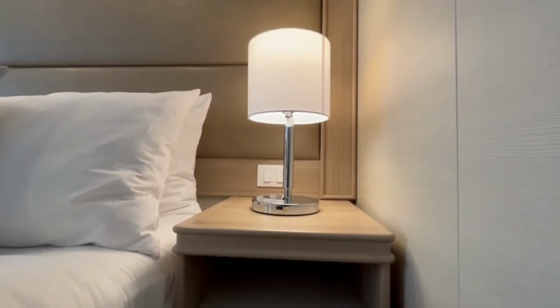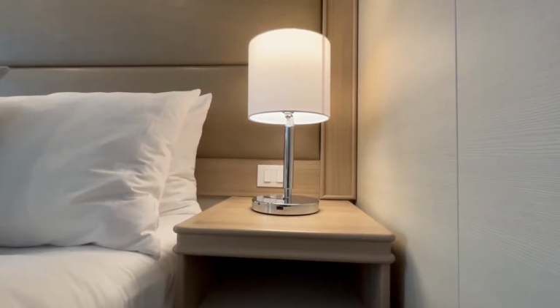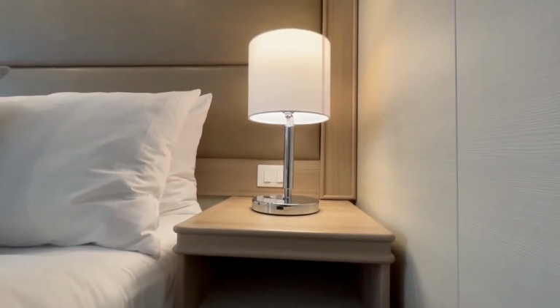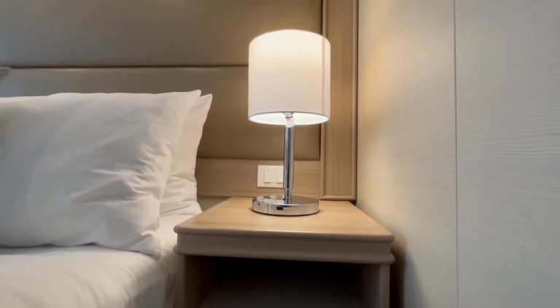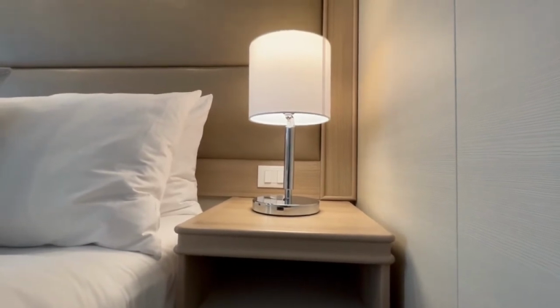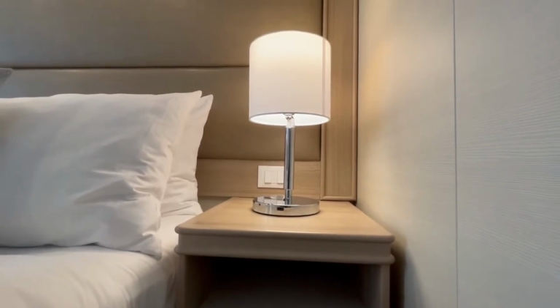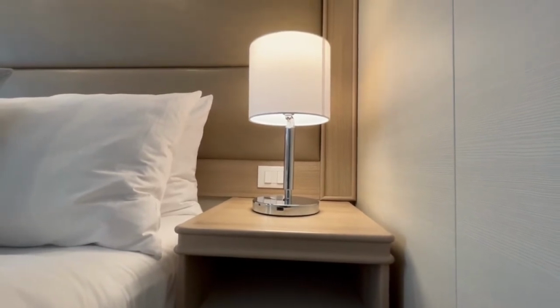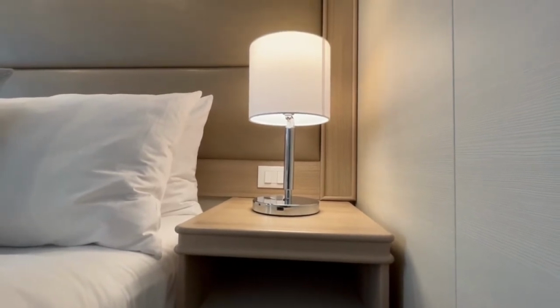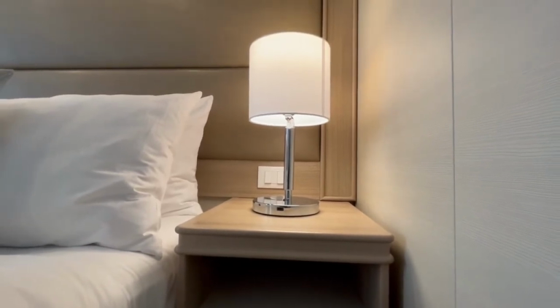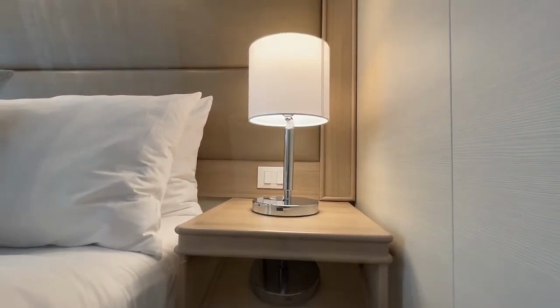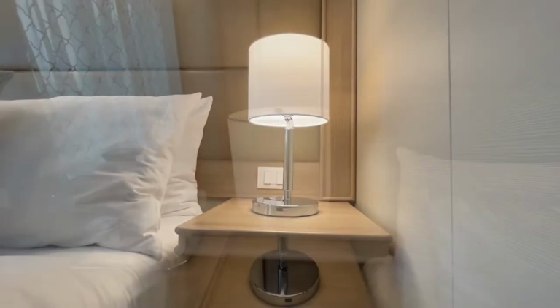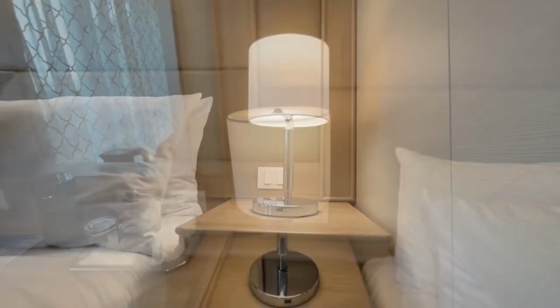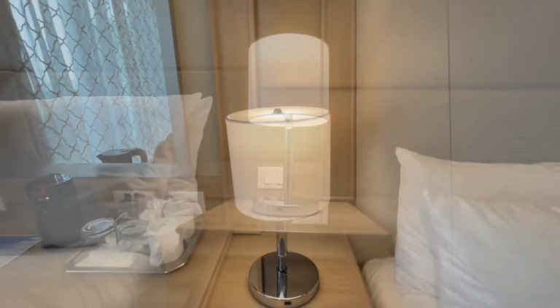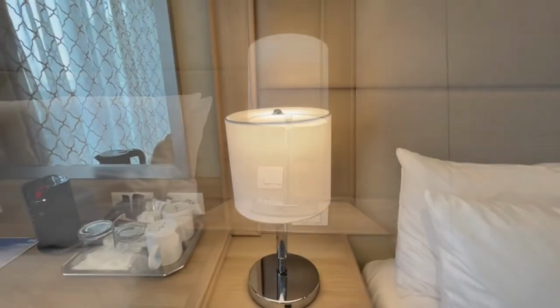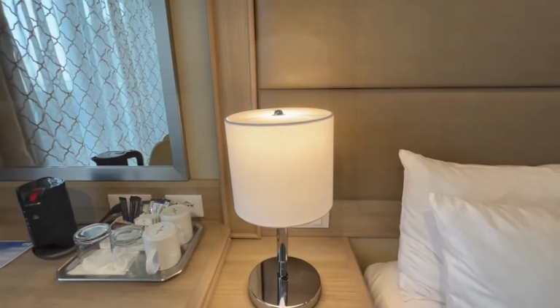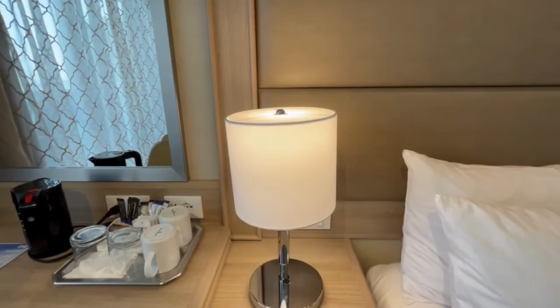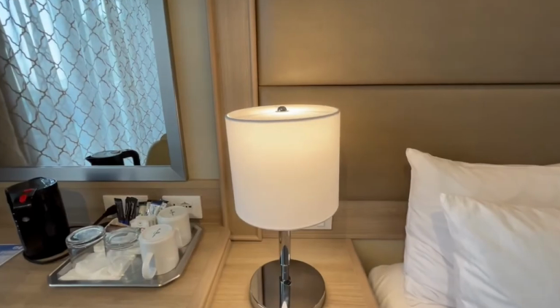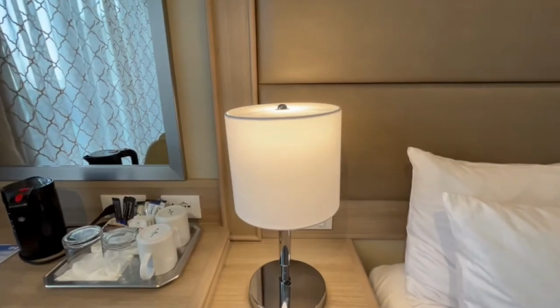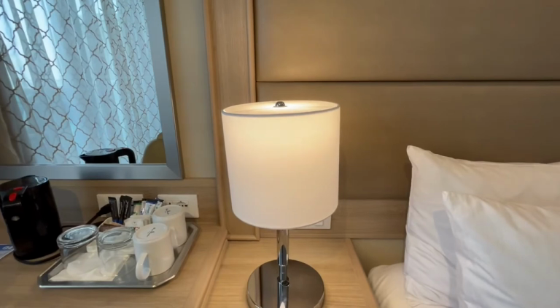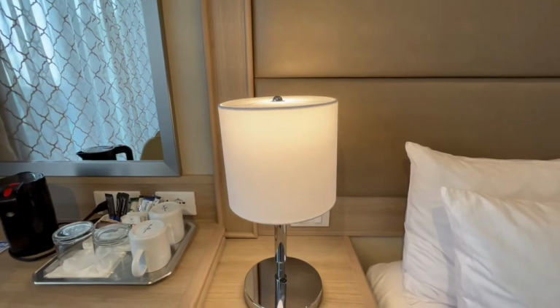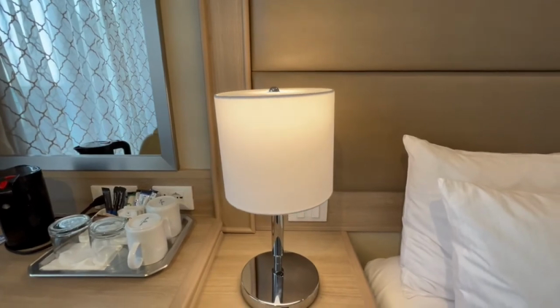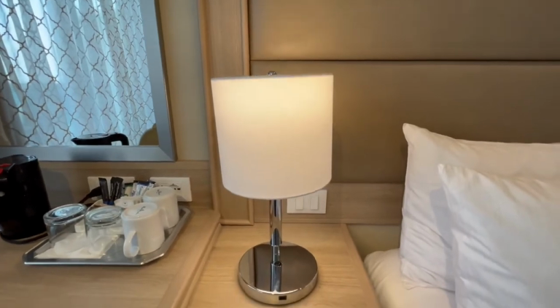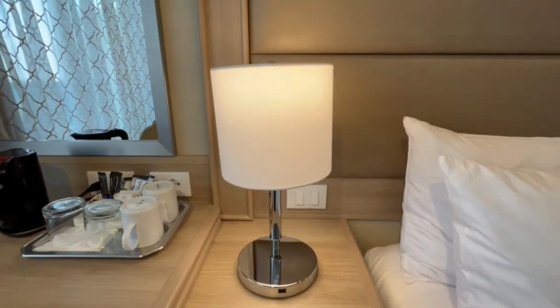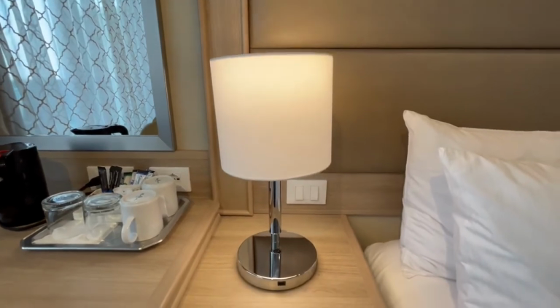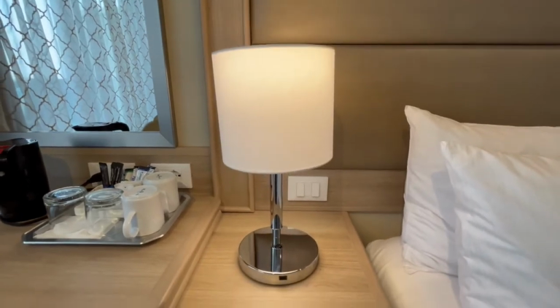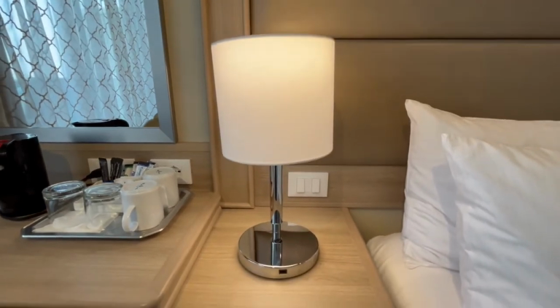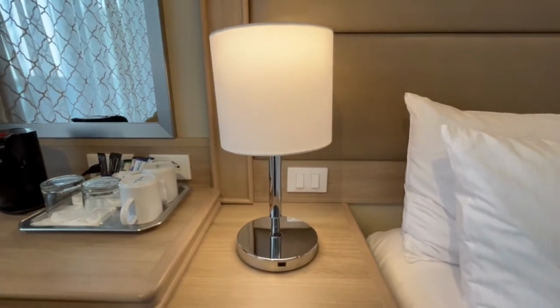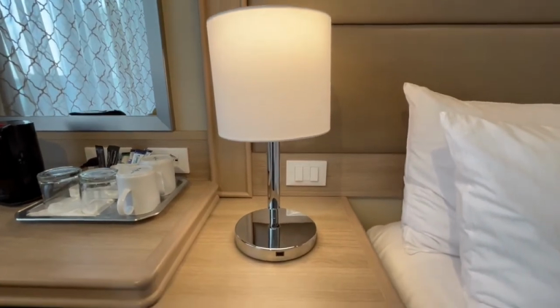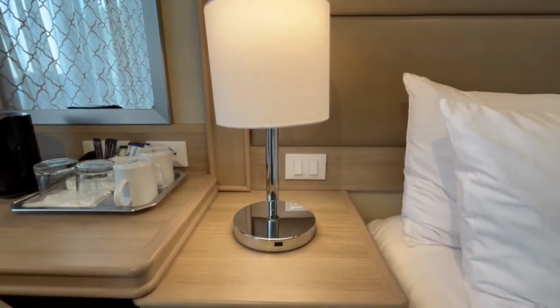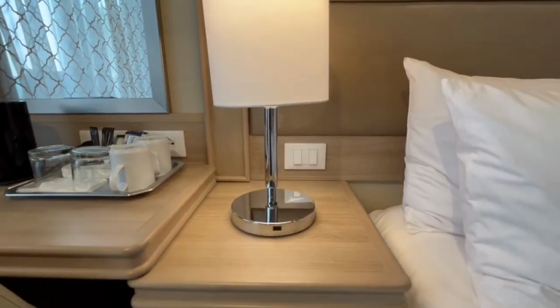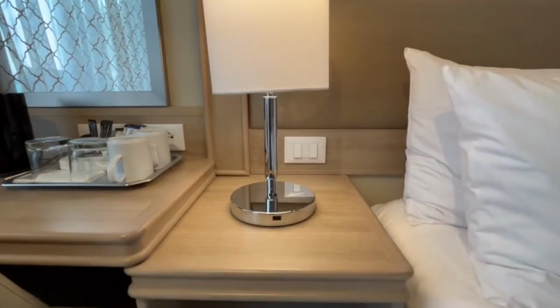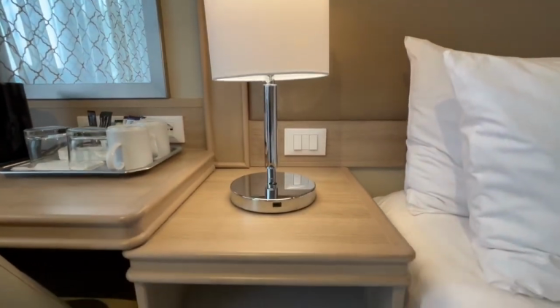On either side of the bed are bedside drawers and a lamp with a USB charging point. These are really handy.